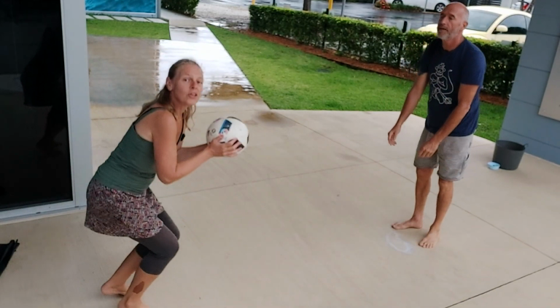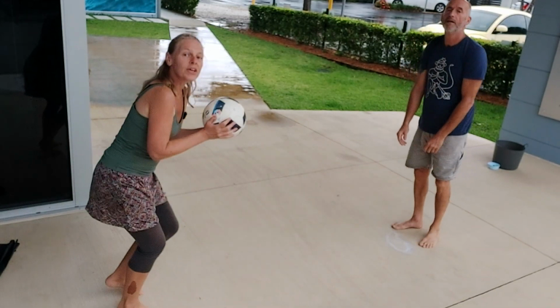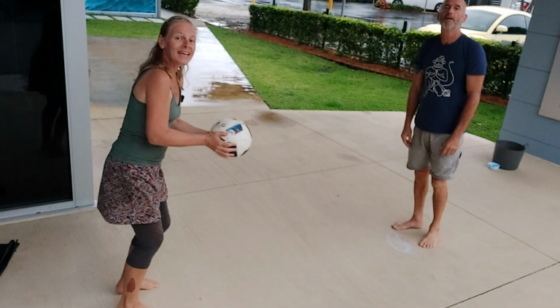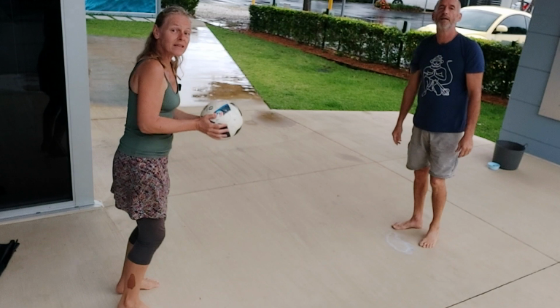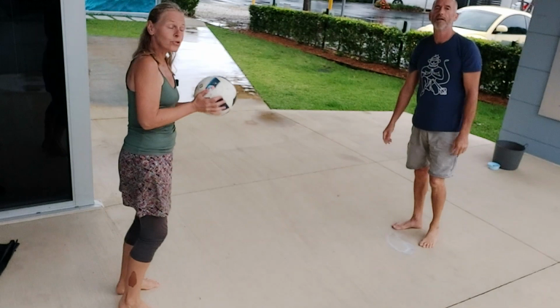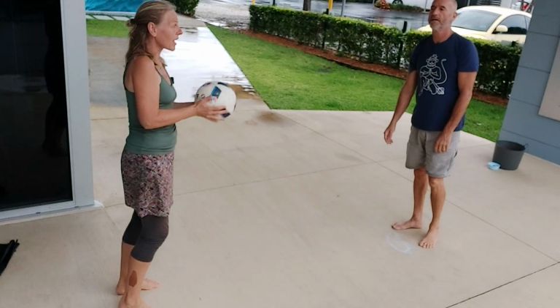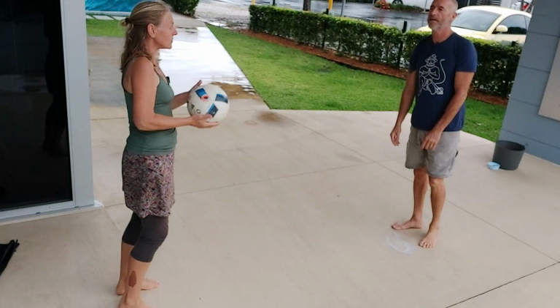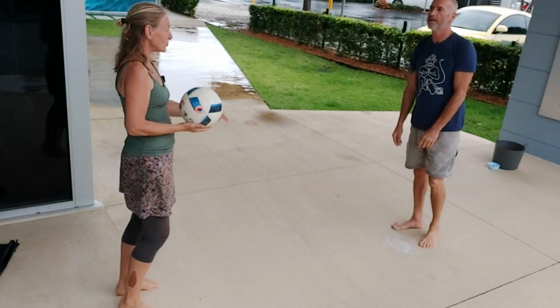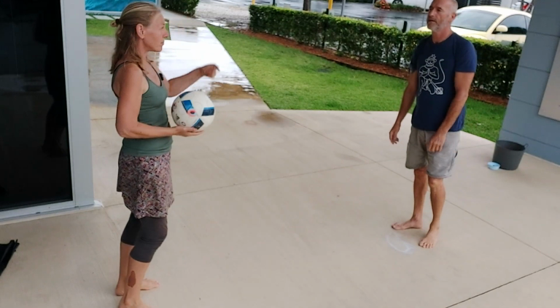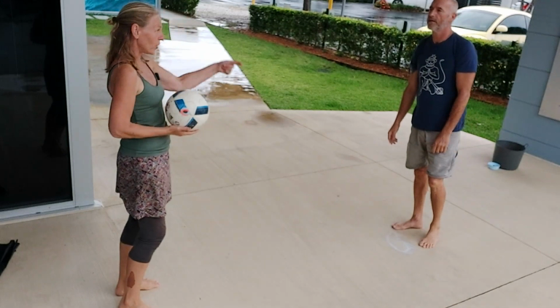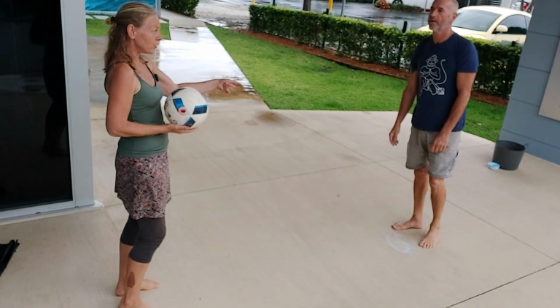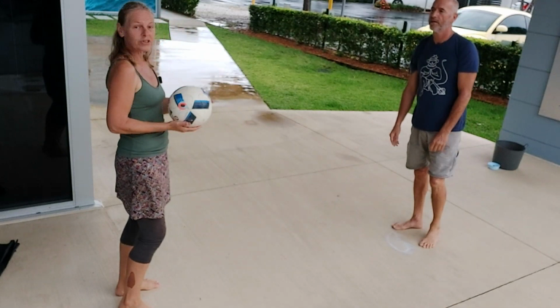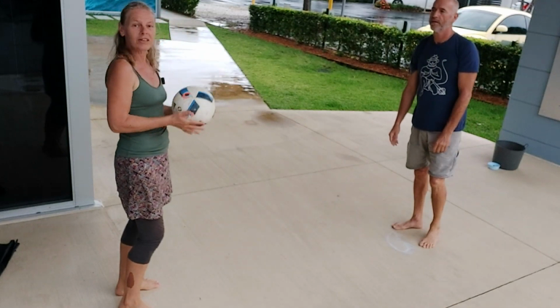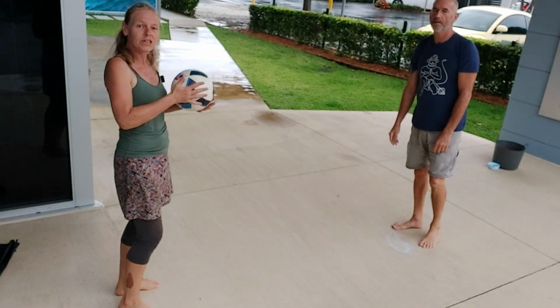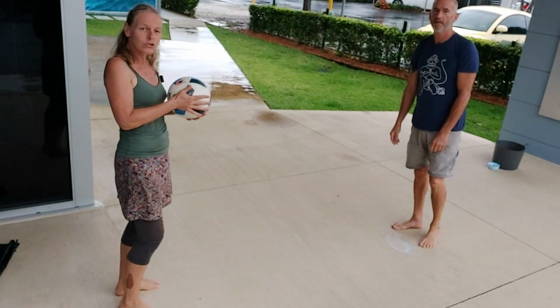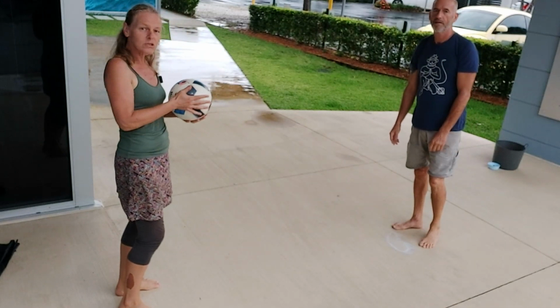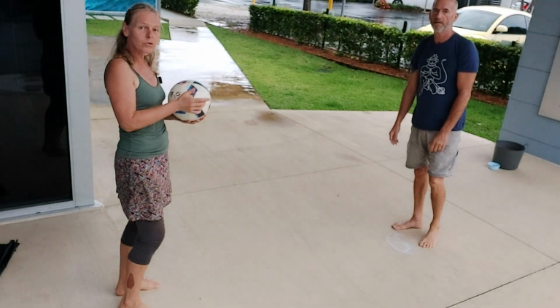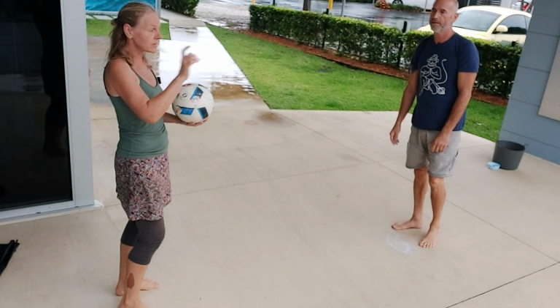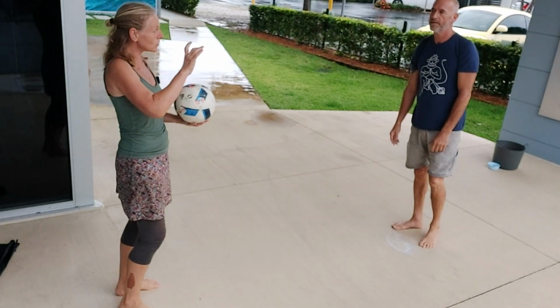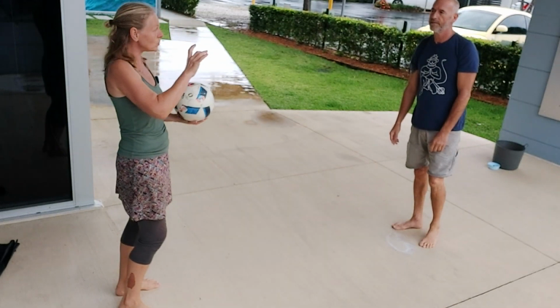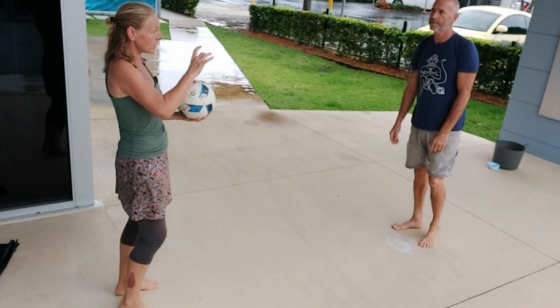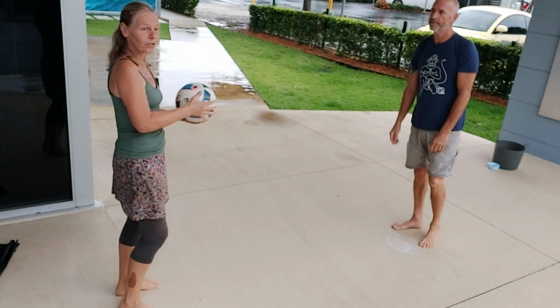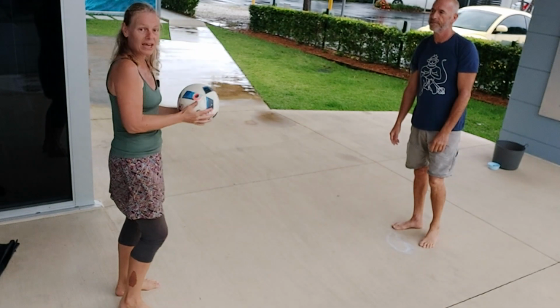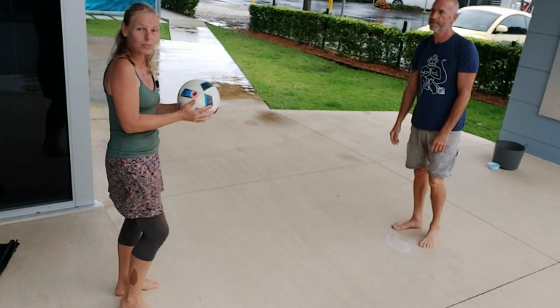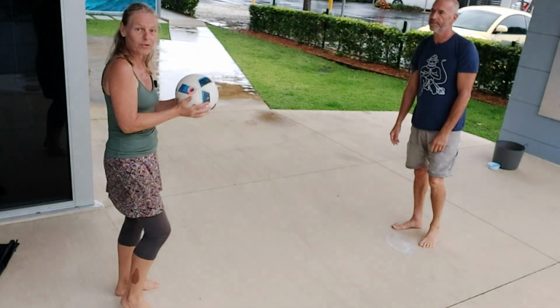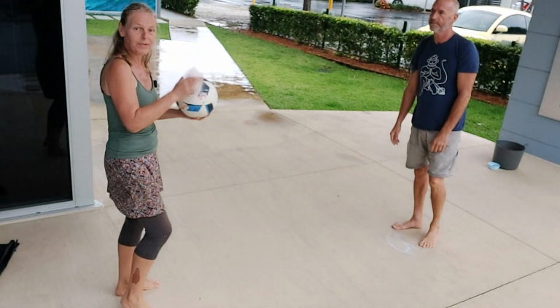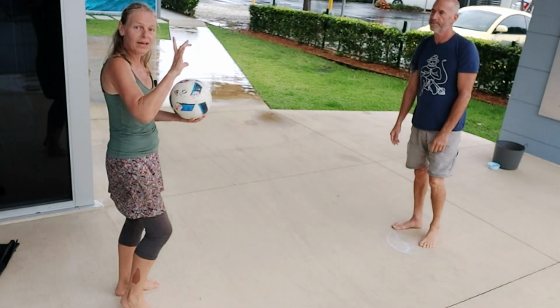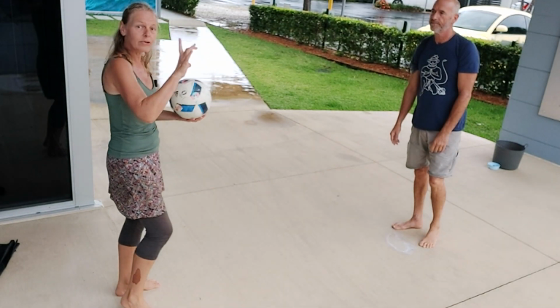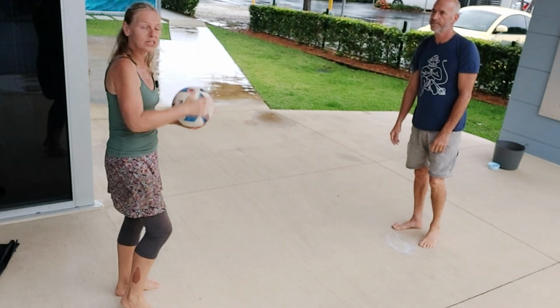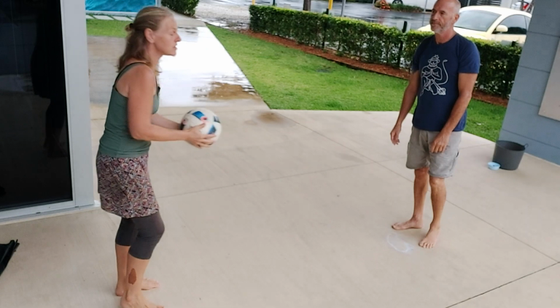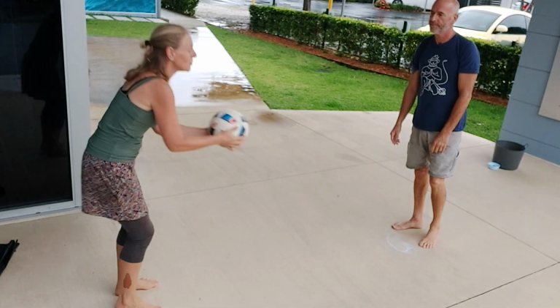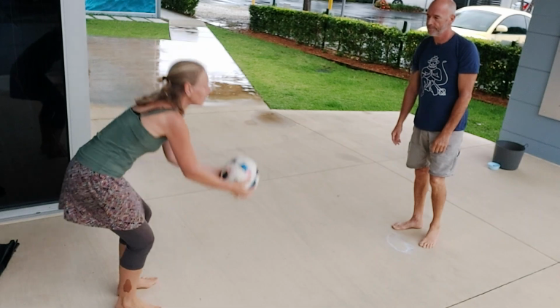You can get them to jump over it. And if they're too small, then just use a little handball or a tennis ball.